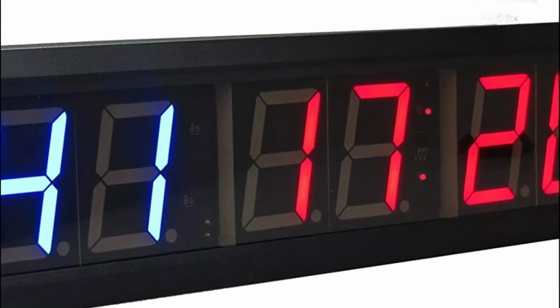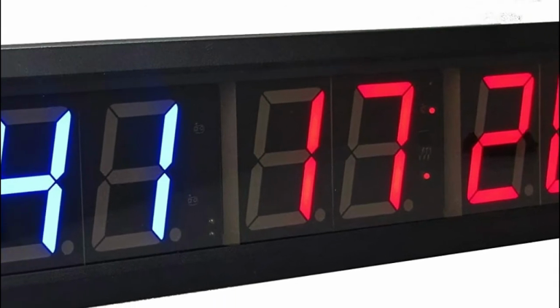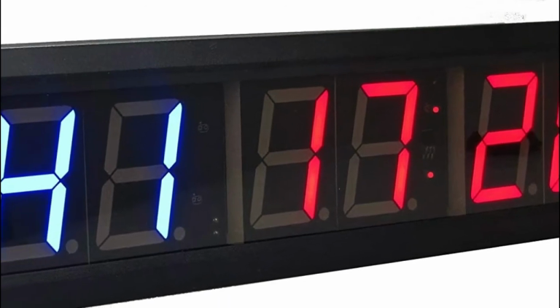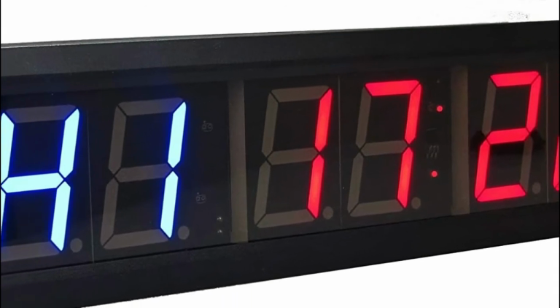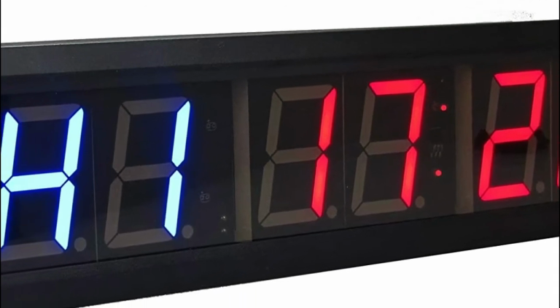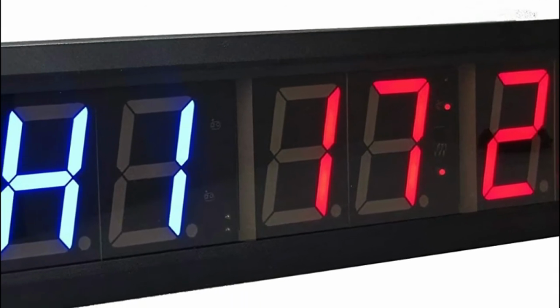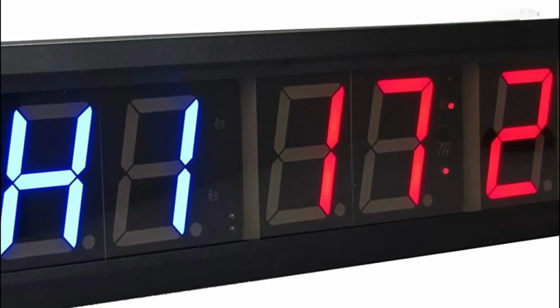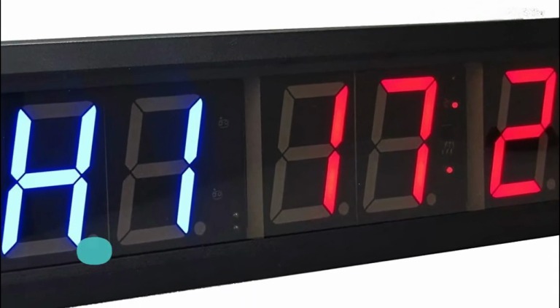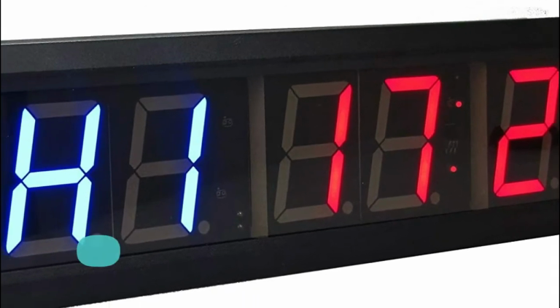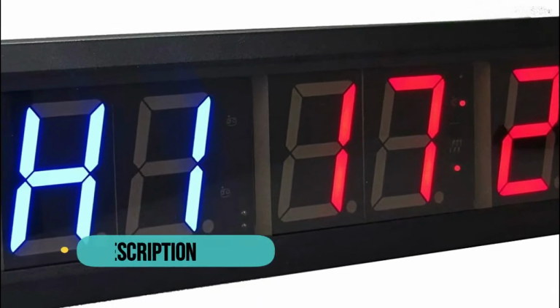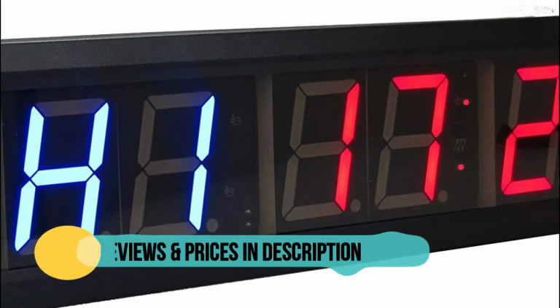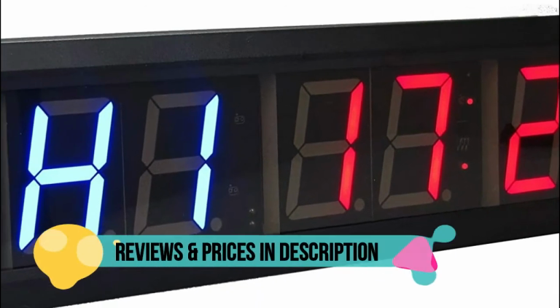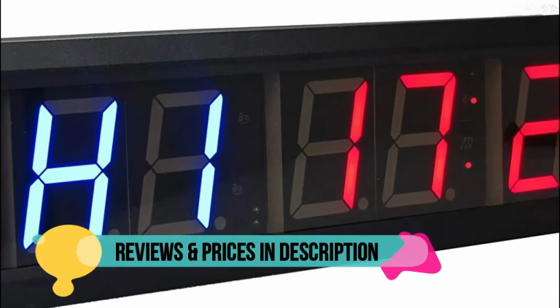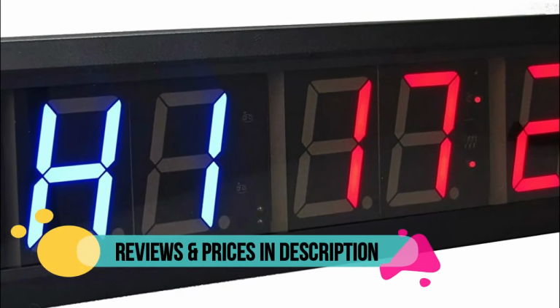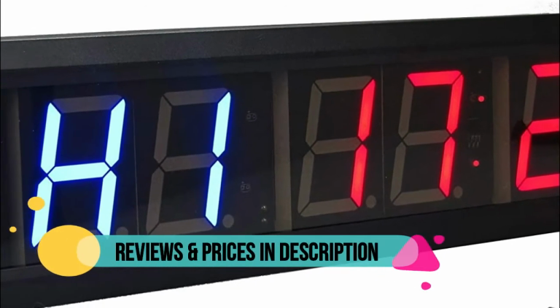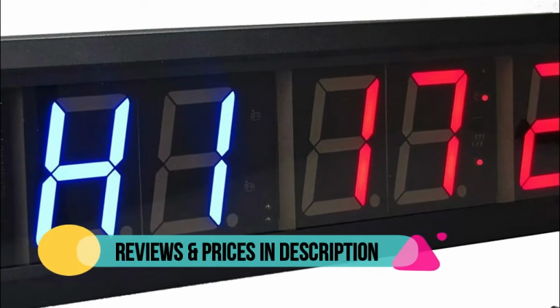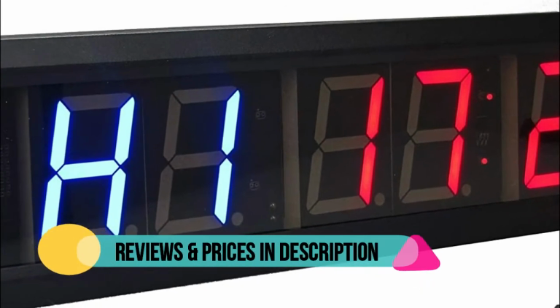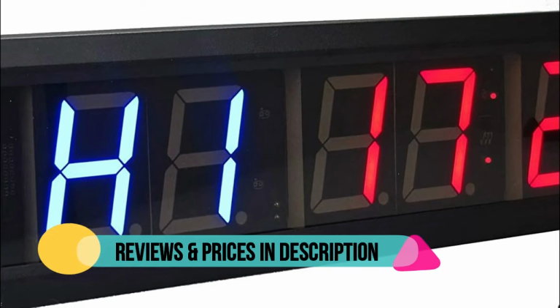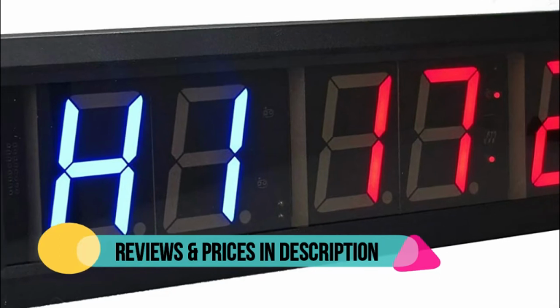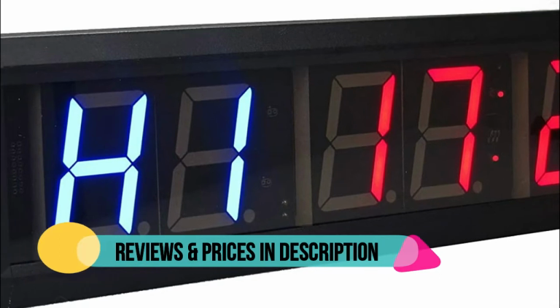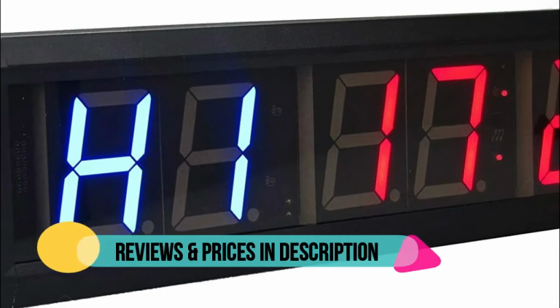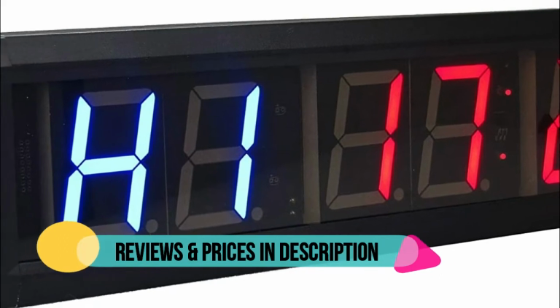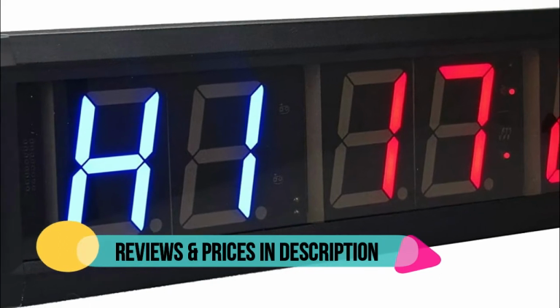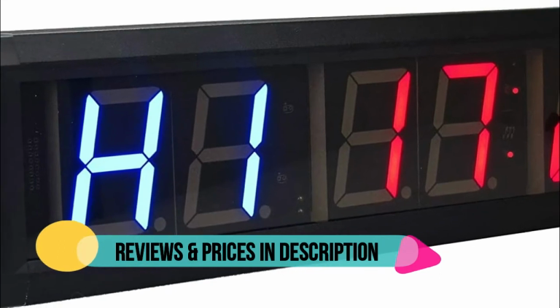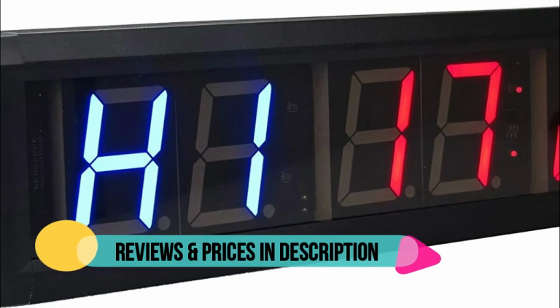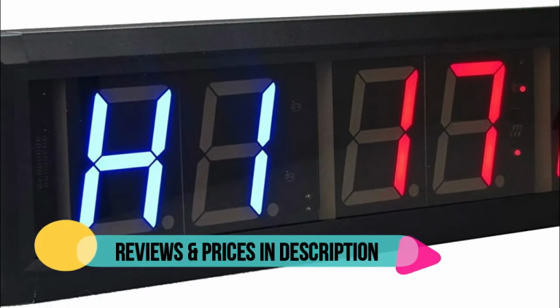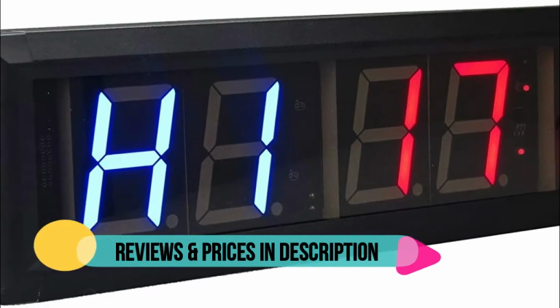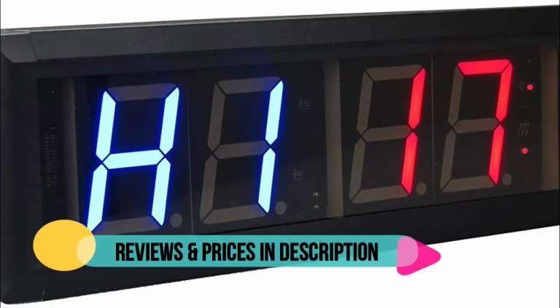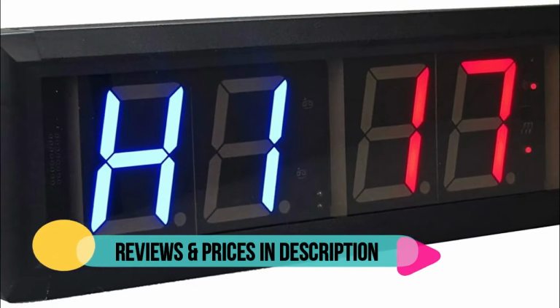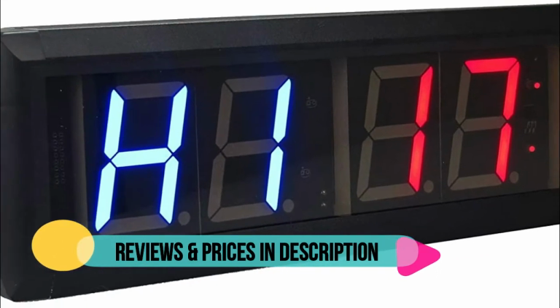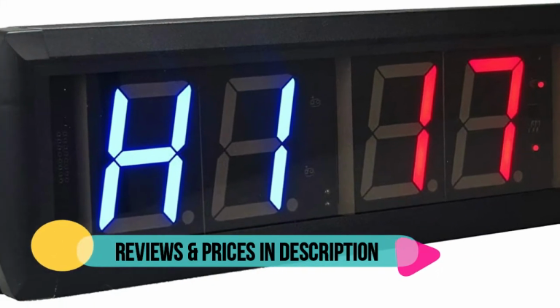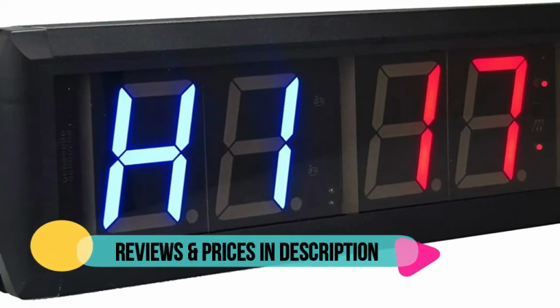The stopwatch counts up to 99 minutes, 59 seconds, and hundredths of seconds.